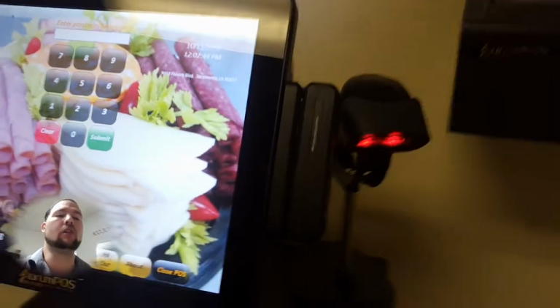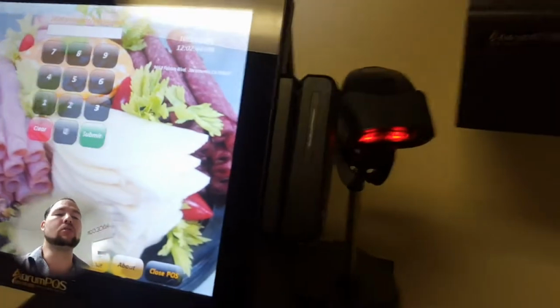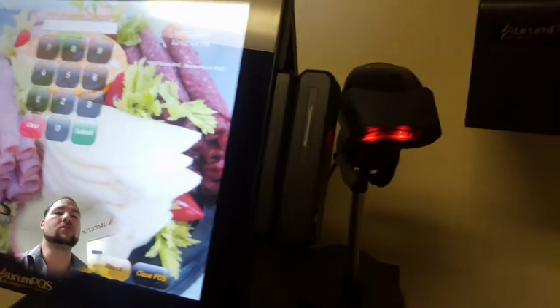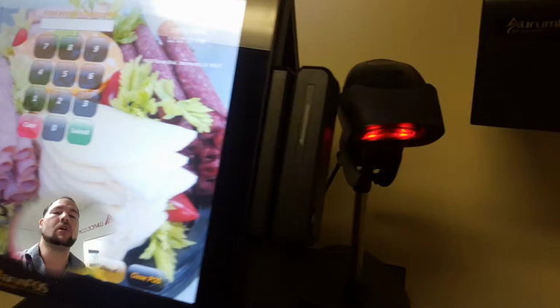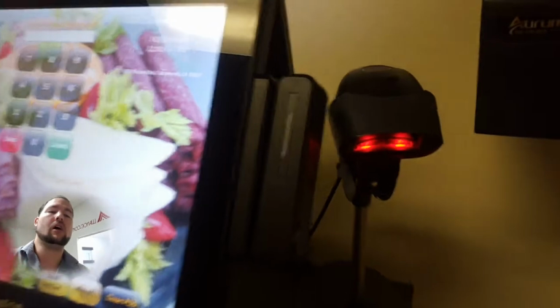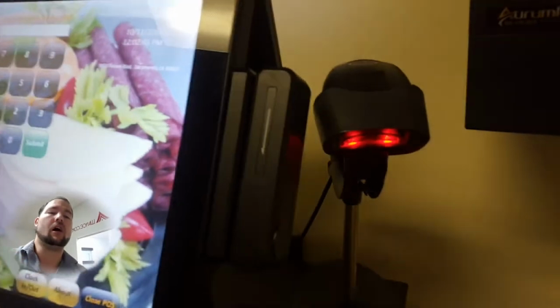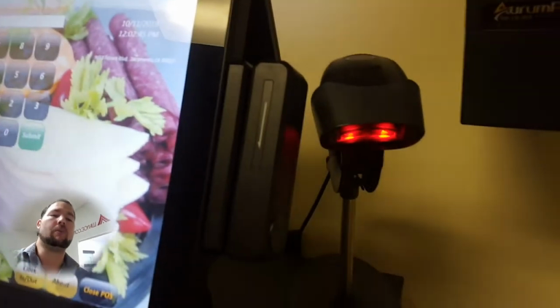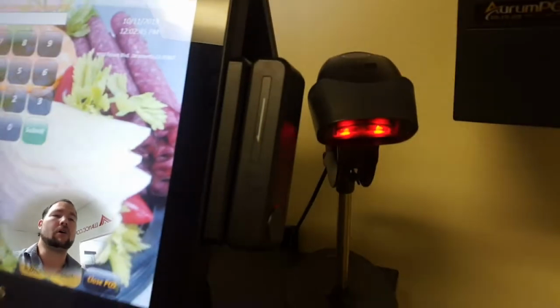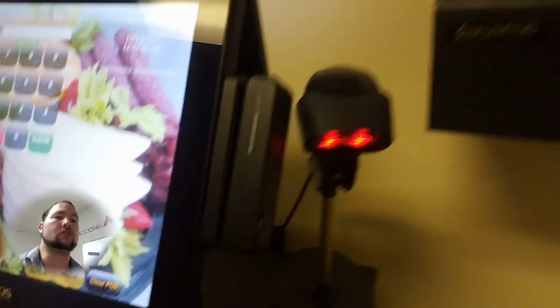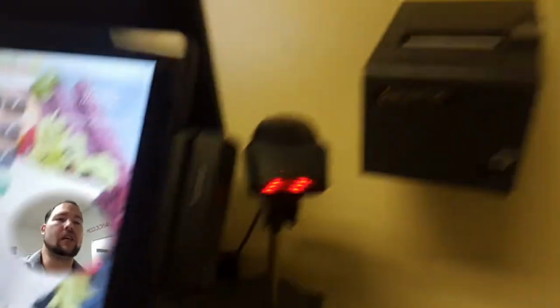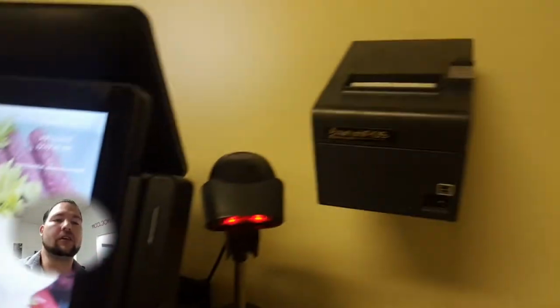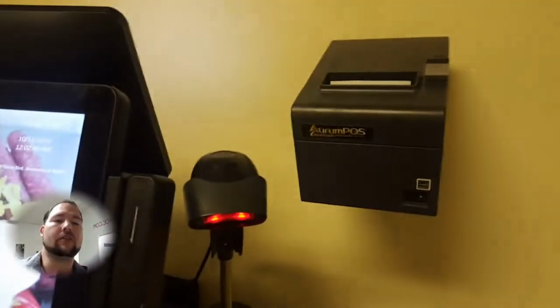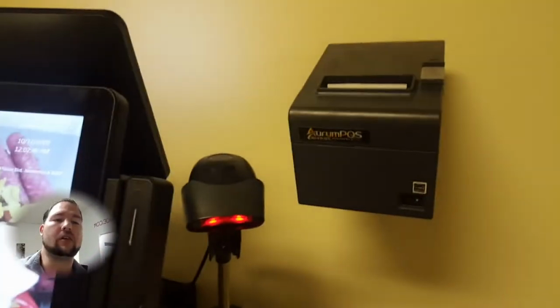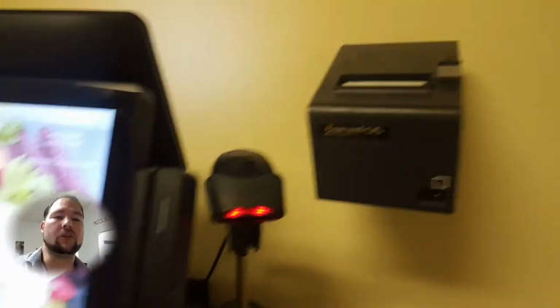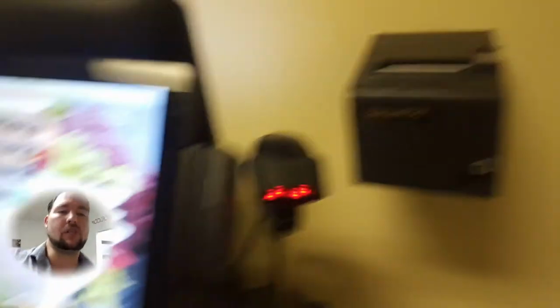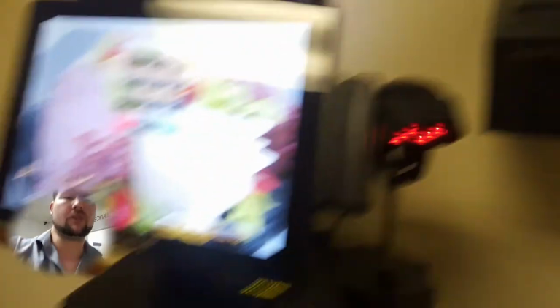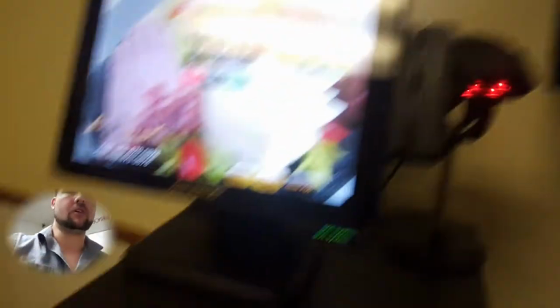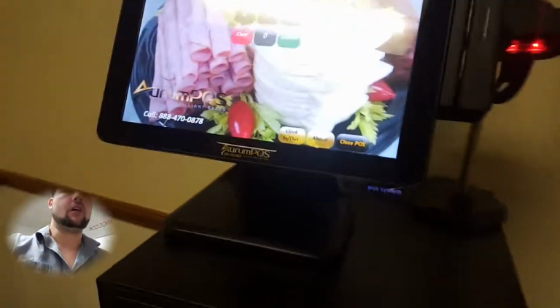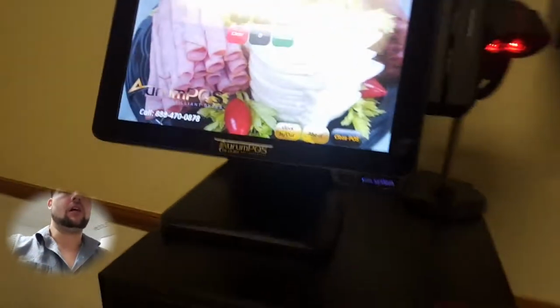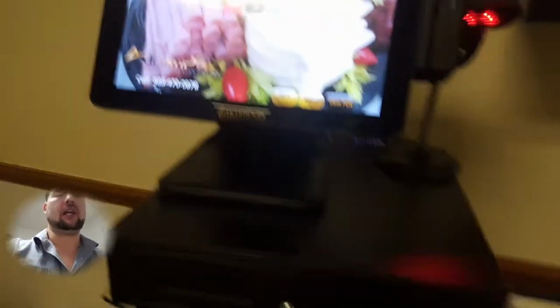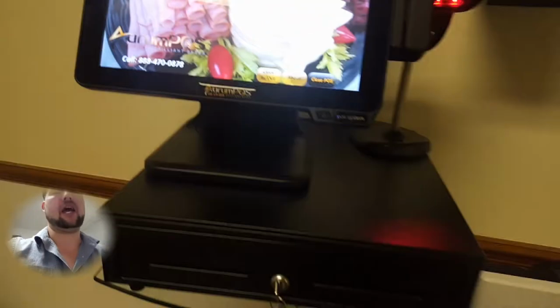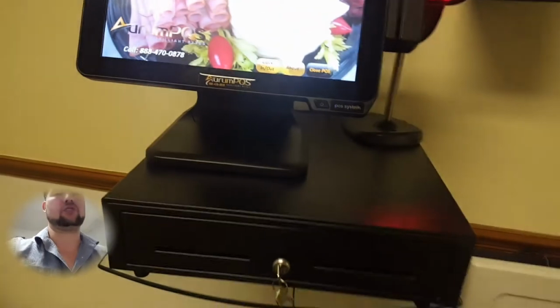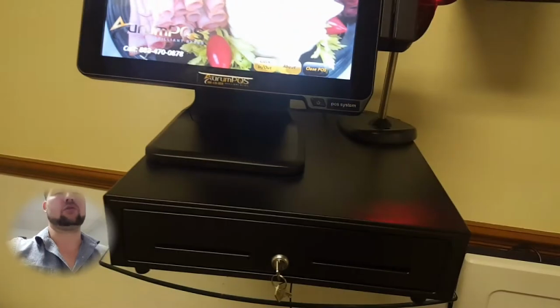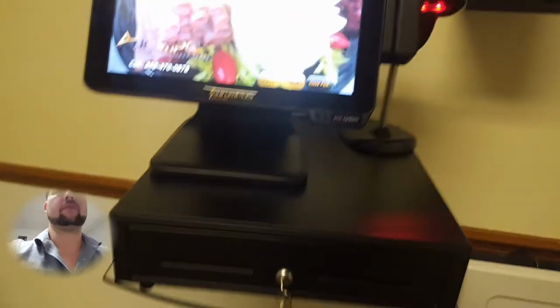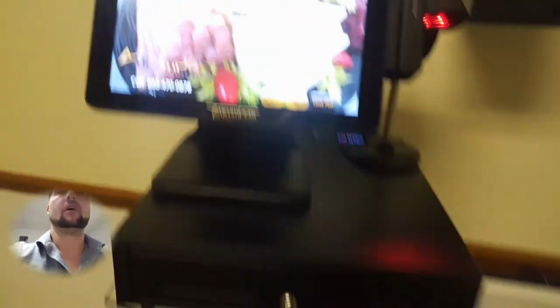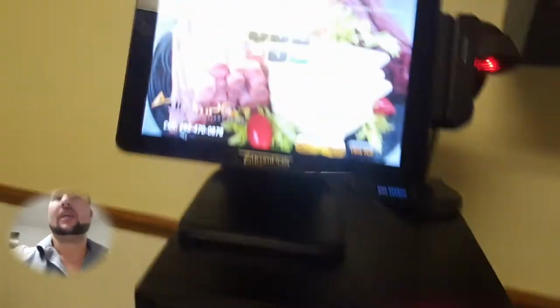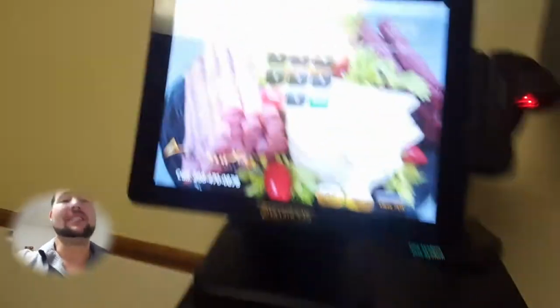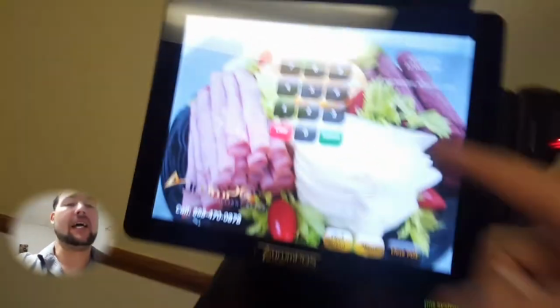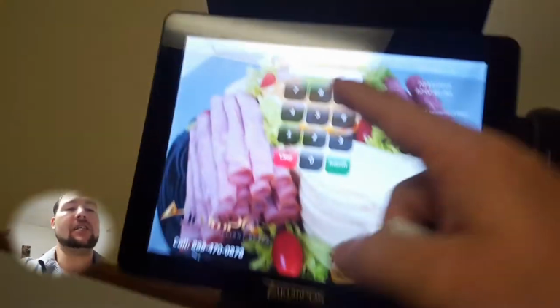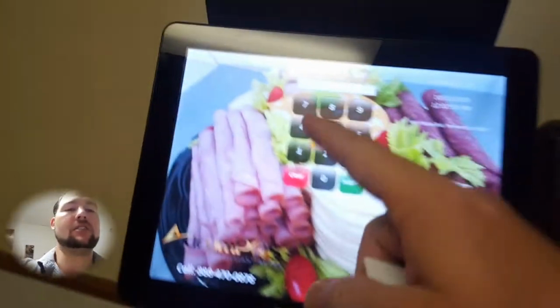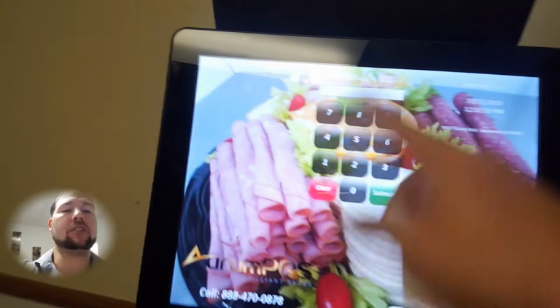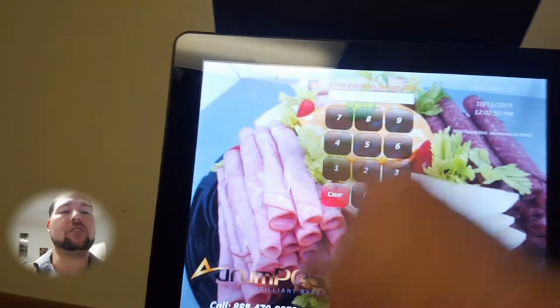The system includes a barcode scanner, a receipt printer, and a cash drawer, with easy access to the system.